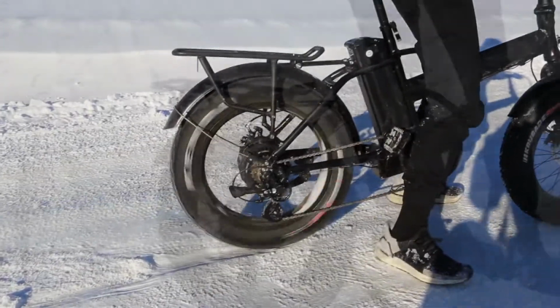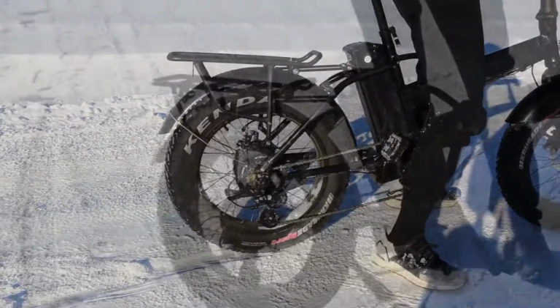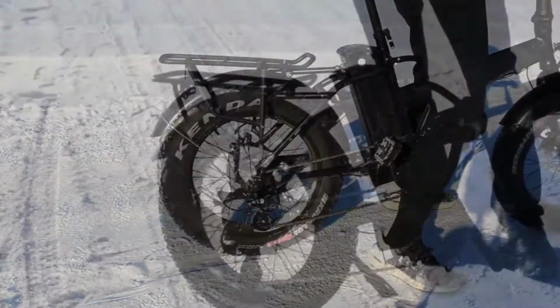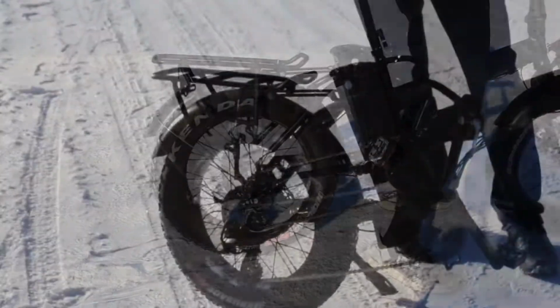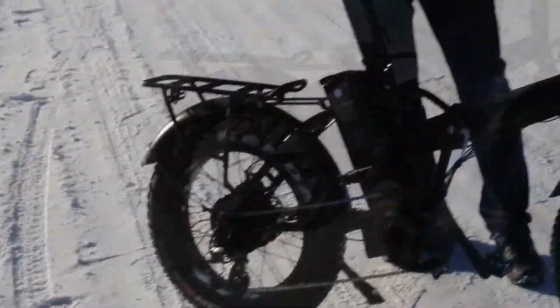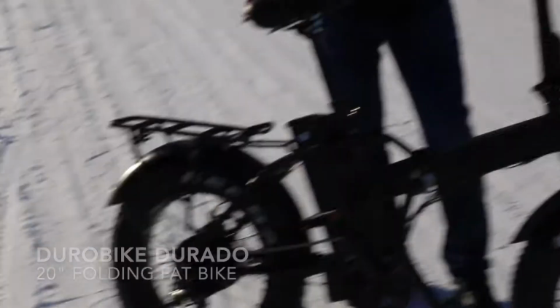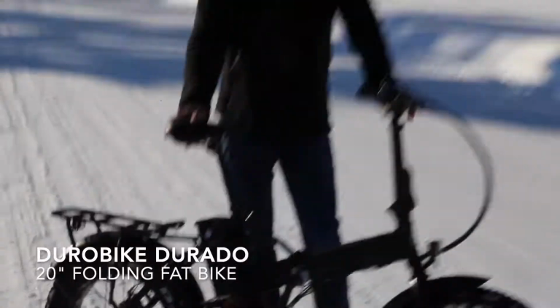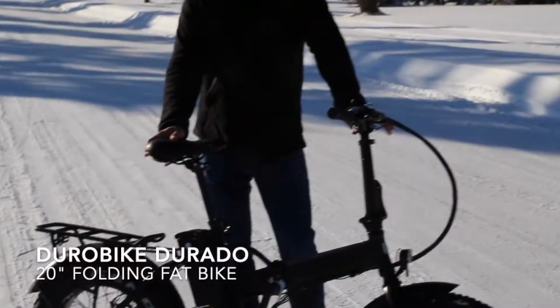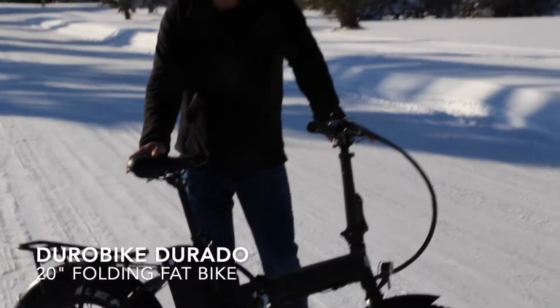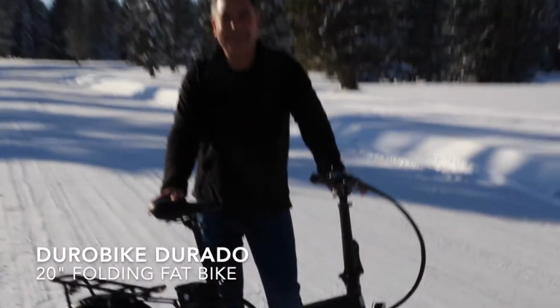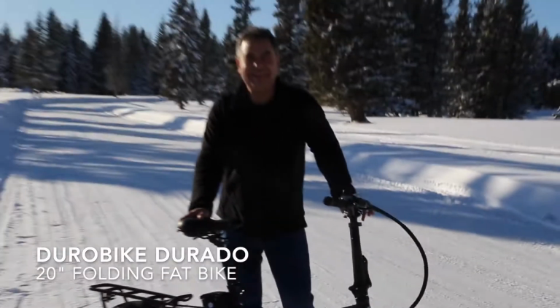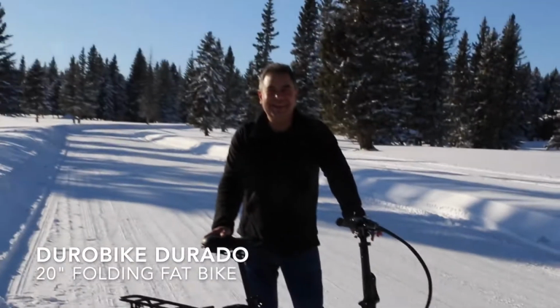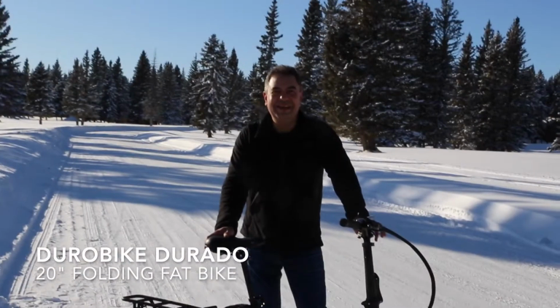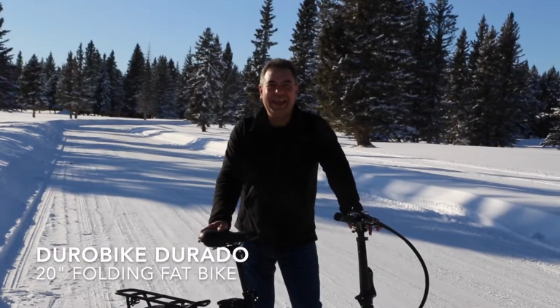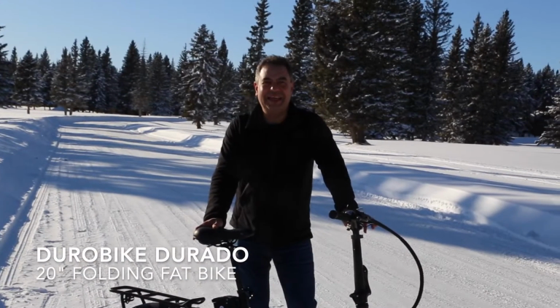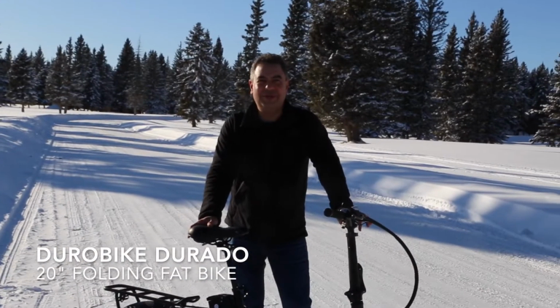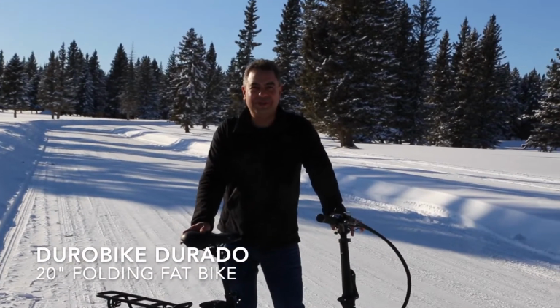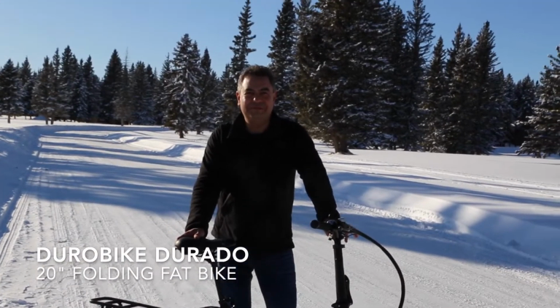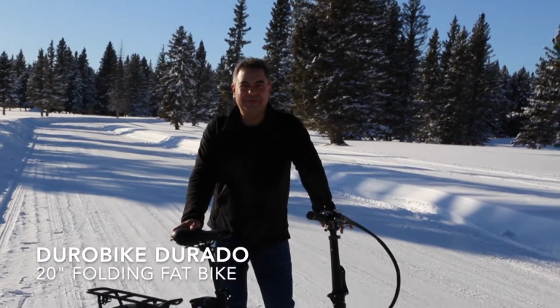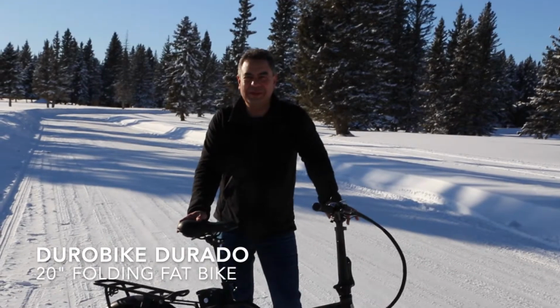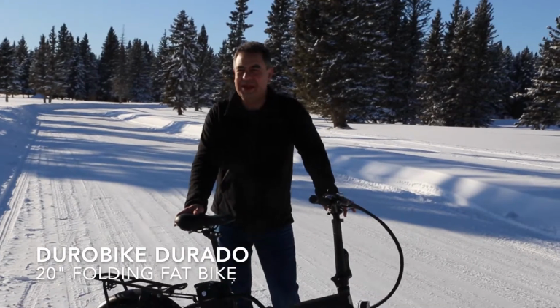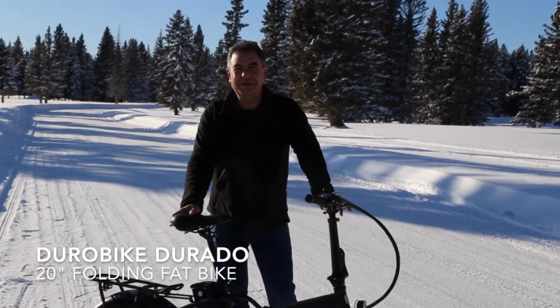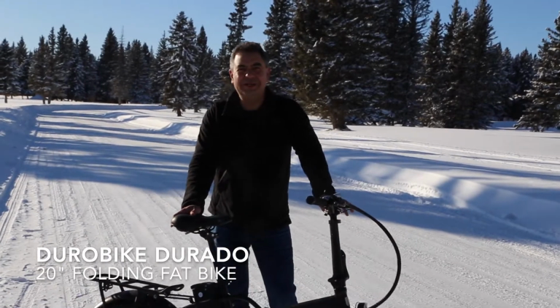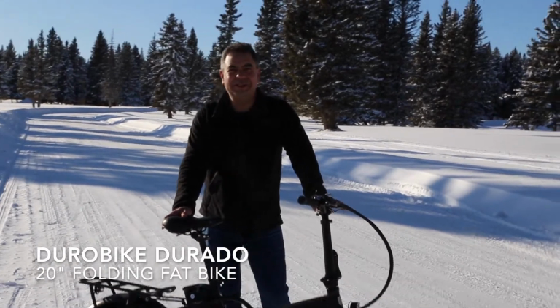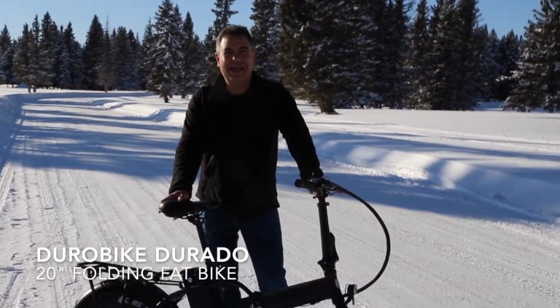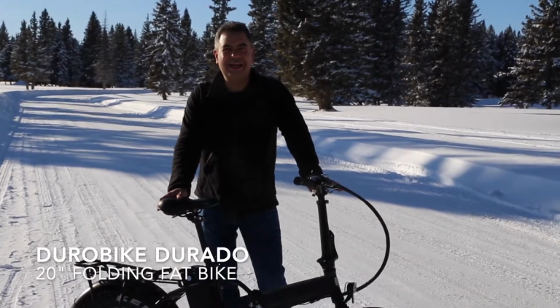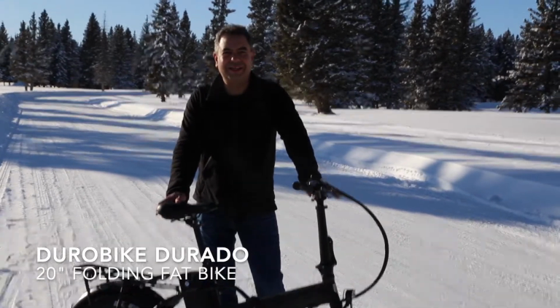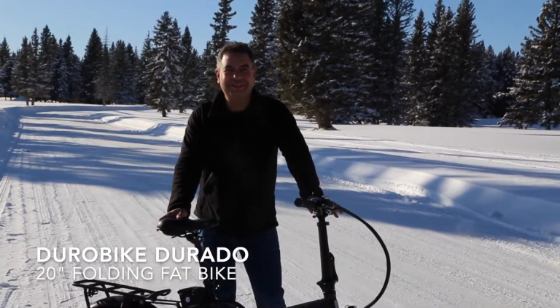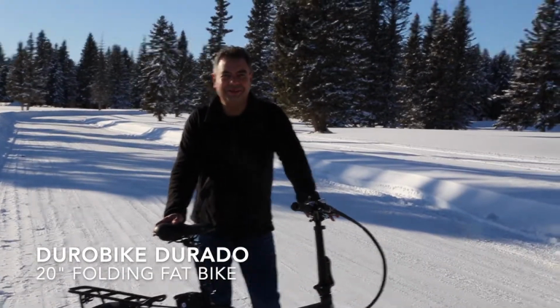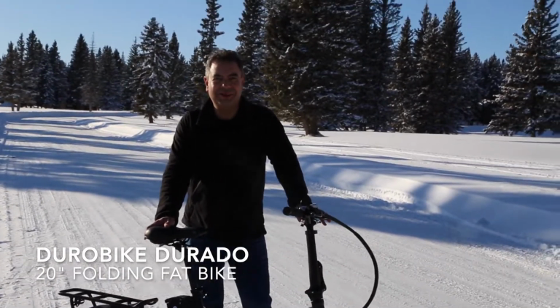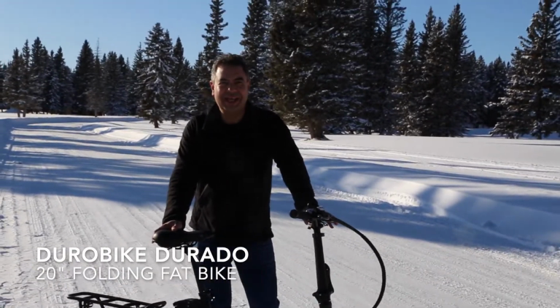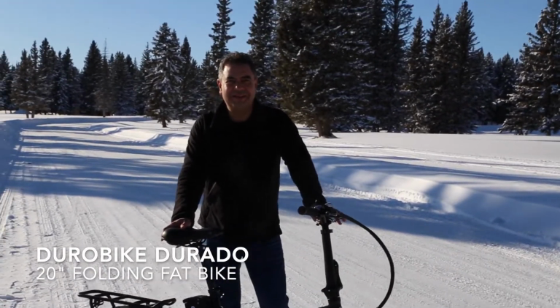Hi, I'm Dwayne from Durobike and welcome. We're here in Kananaskis, Alberta, Canada.